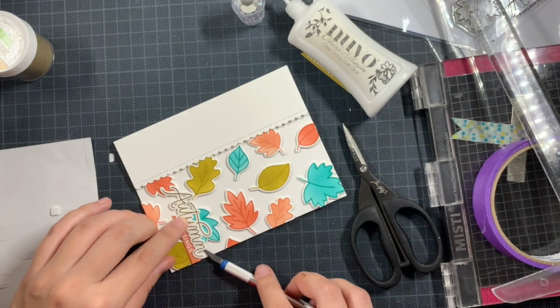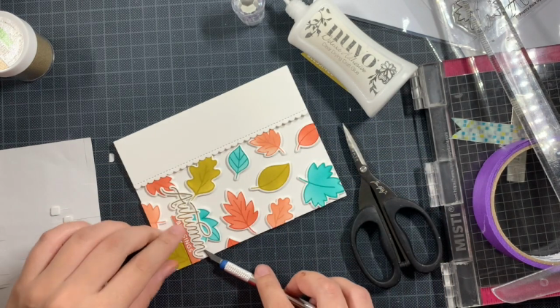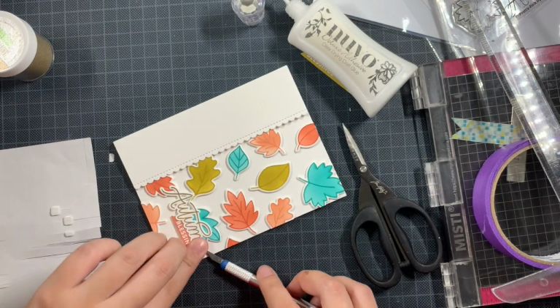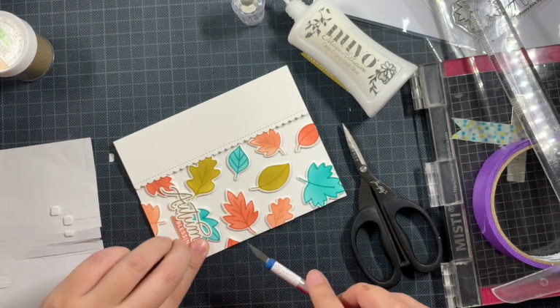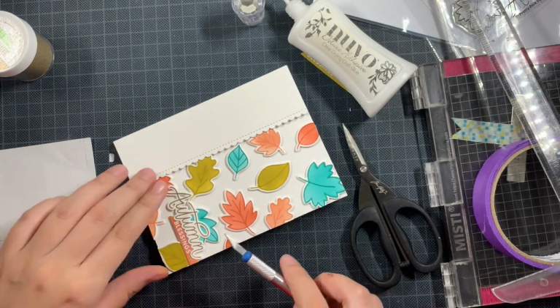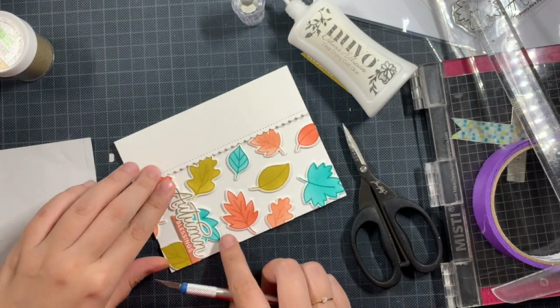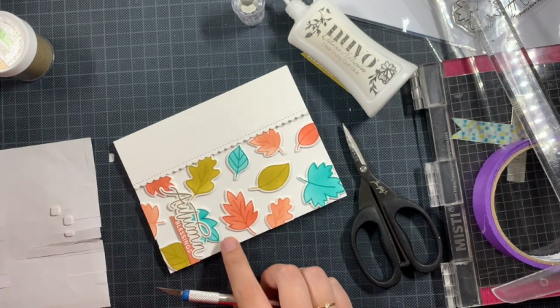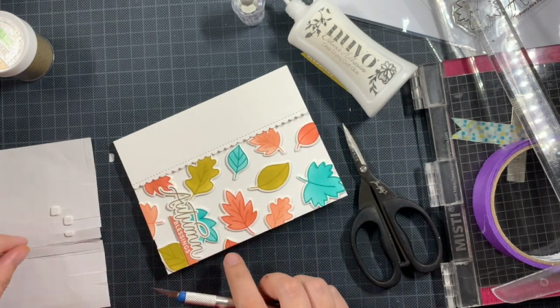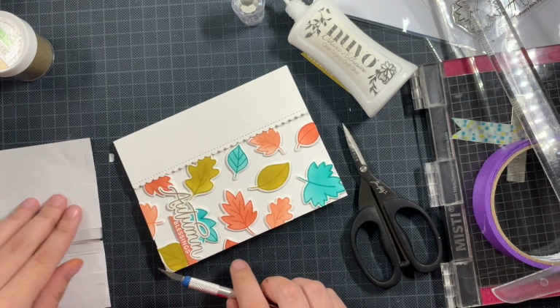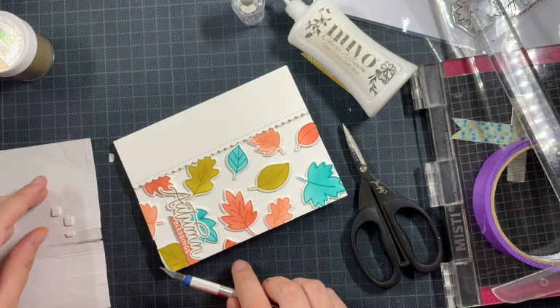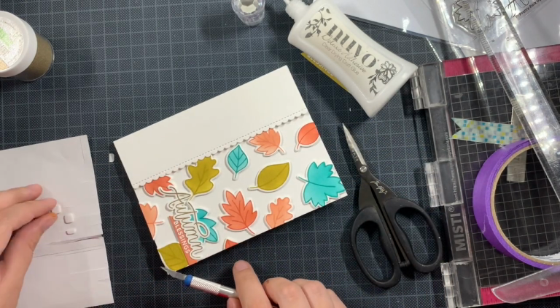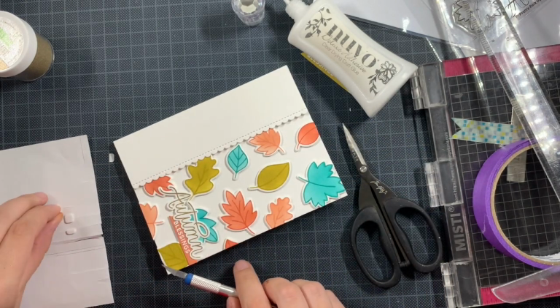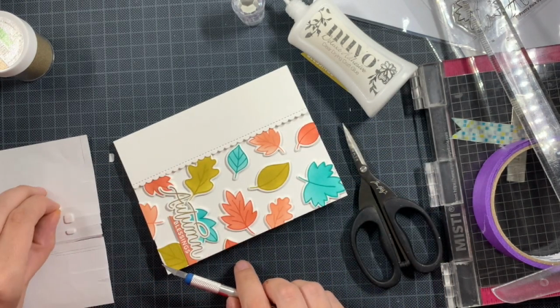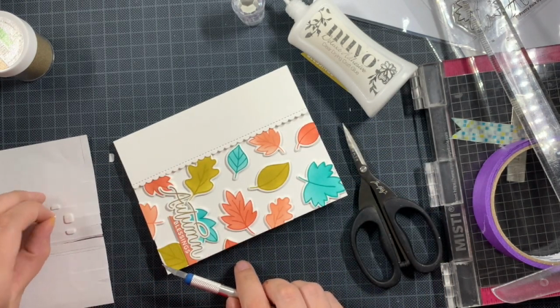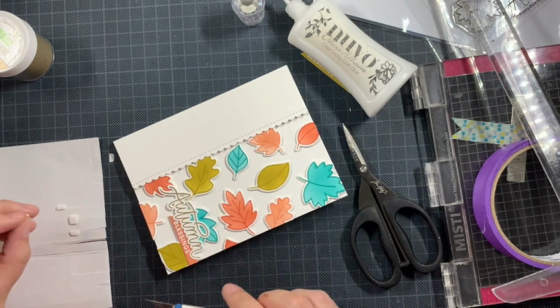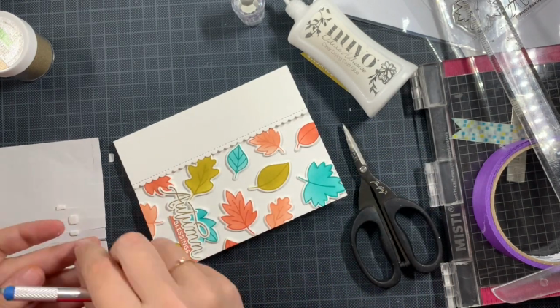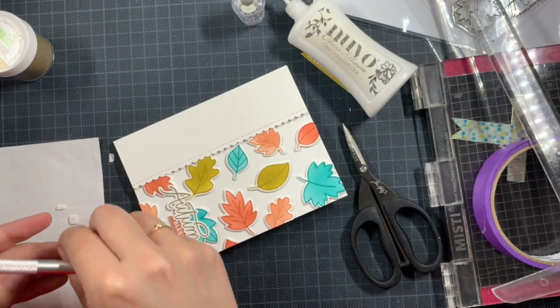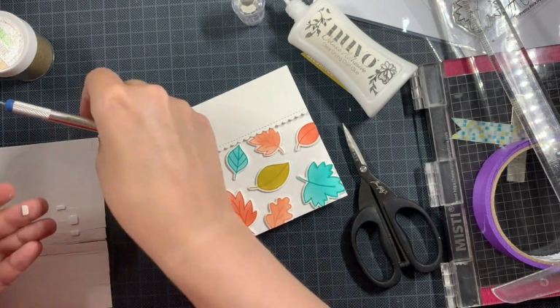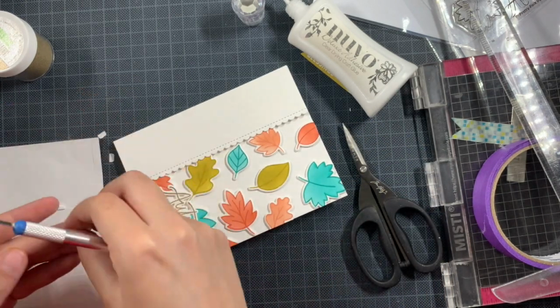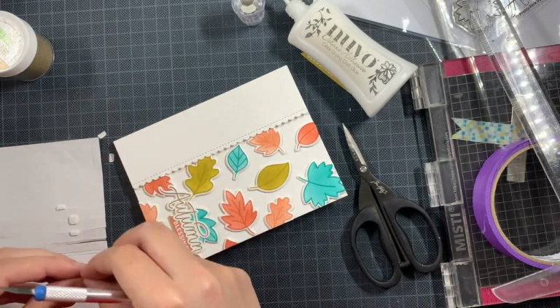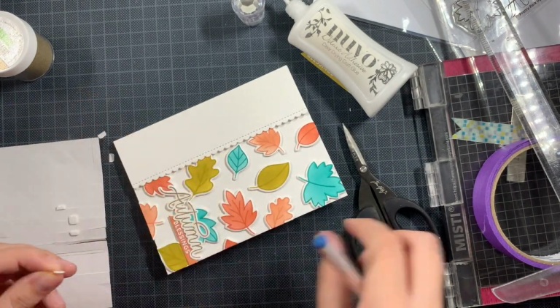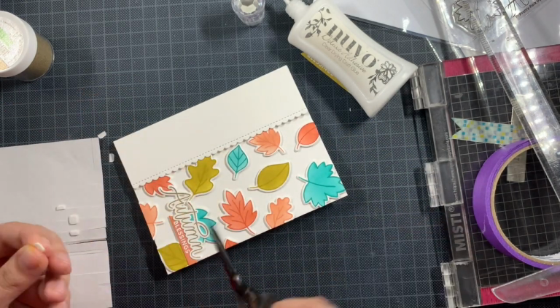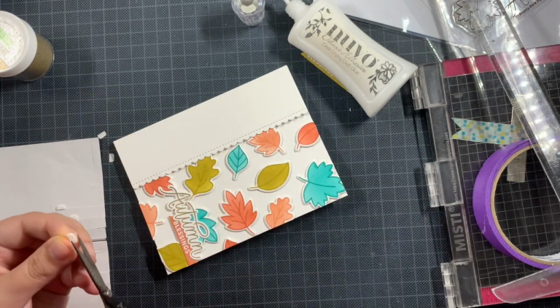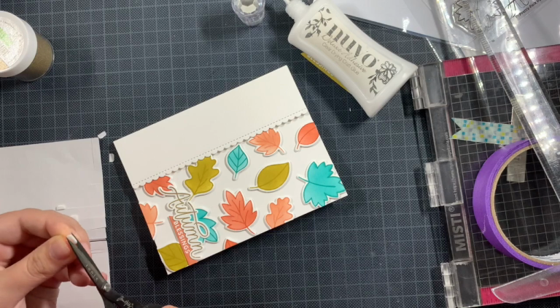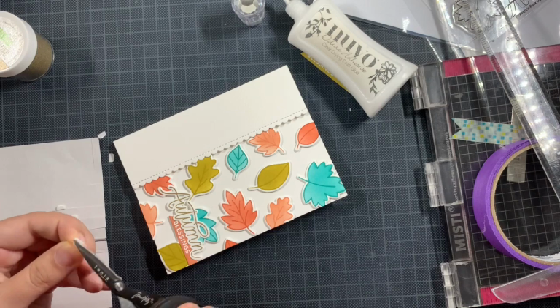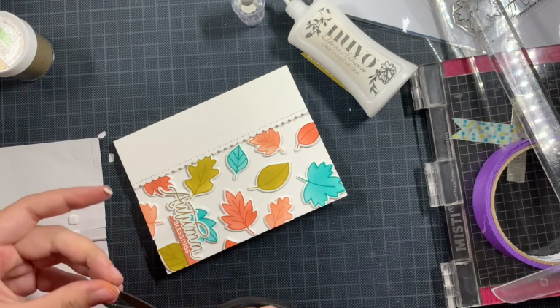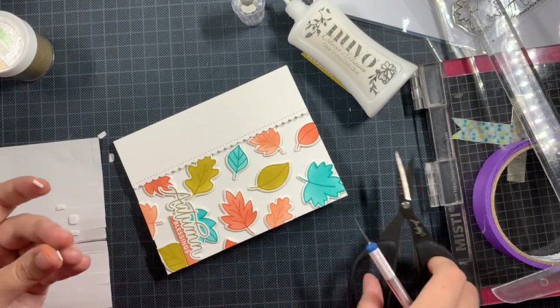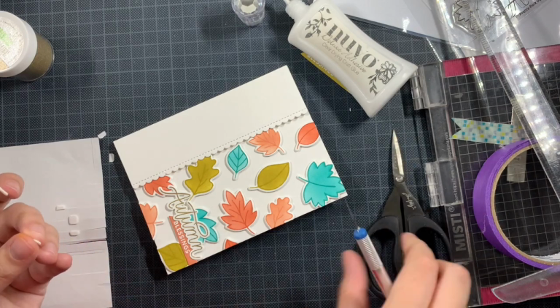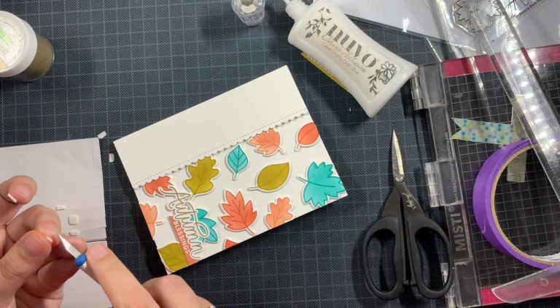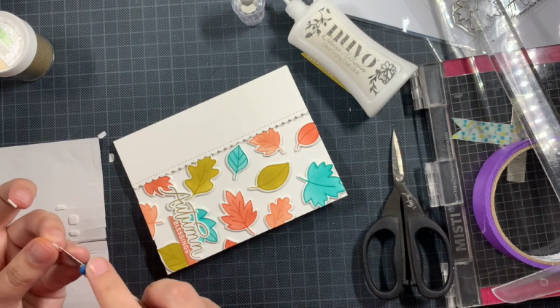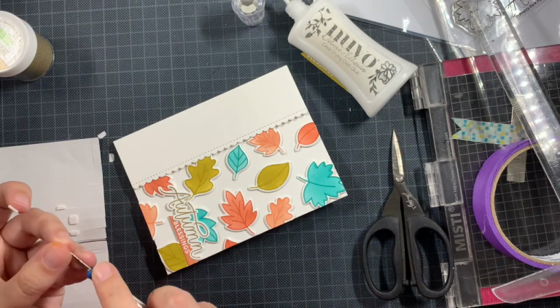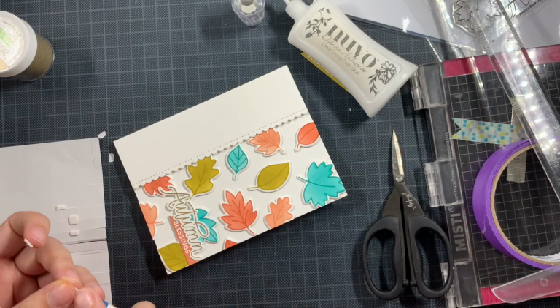This card is completely done. You can add embellishments if you want — plus accents, Stickles, or some lovely sequins. But I really, really liked how it turned out just like this. It's subtle, it's fresh in my opinion, and it's an autumn themed Happy Mail card.